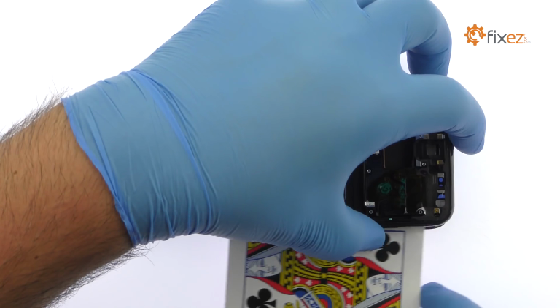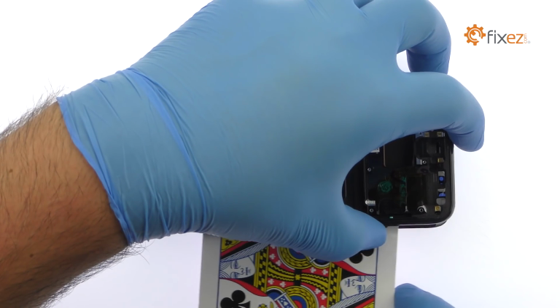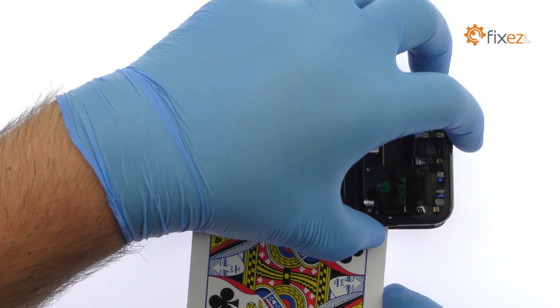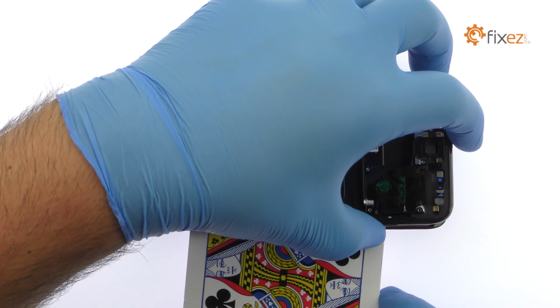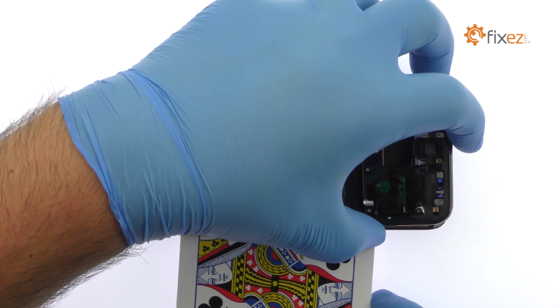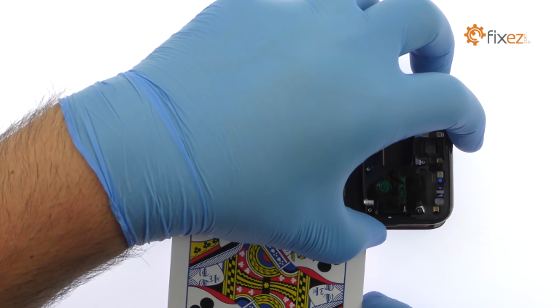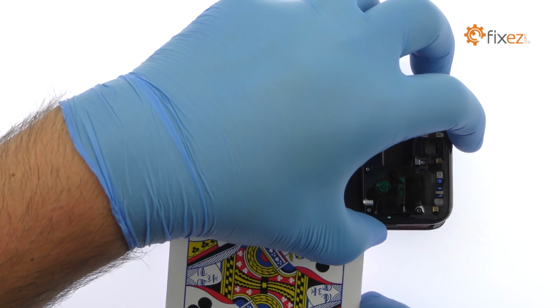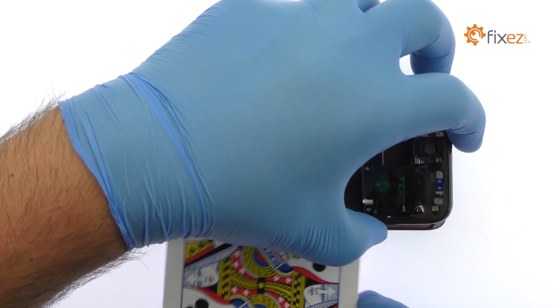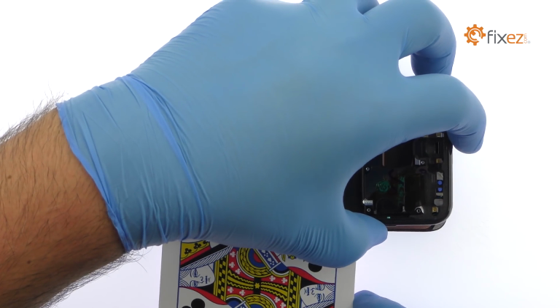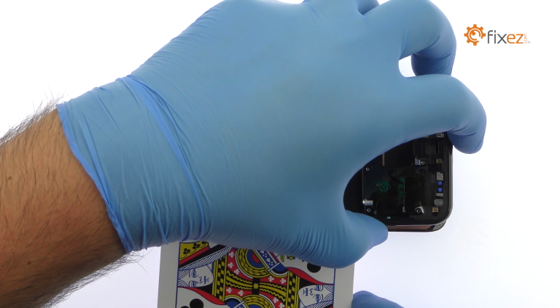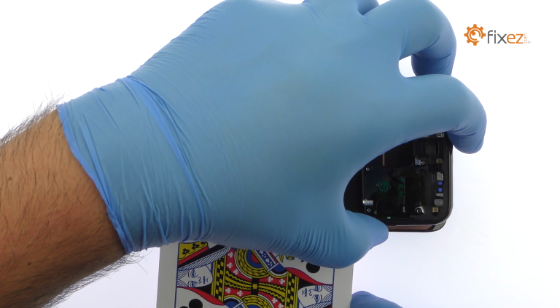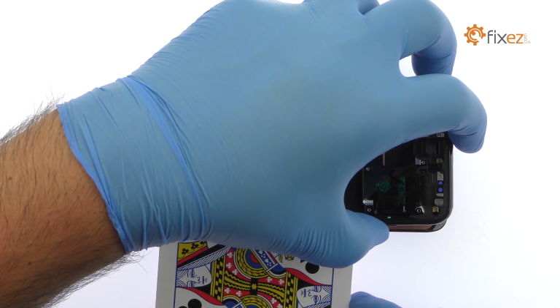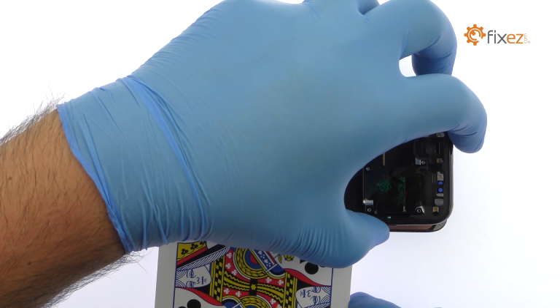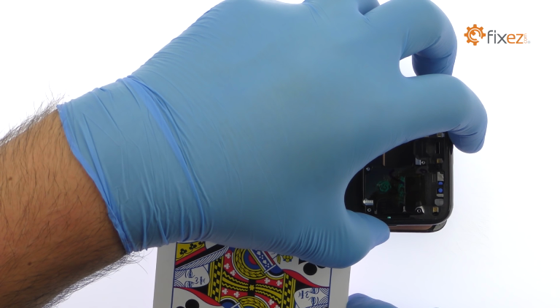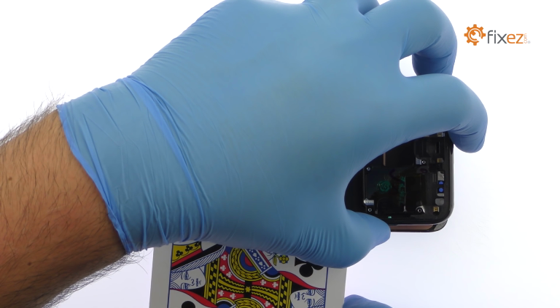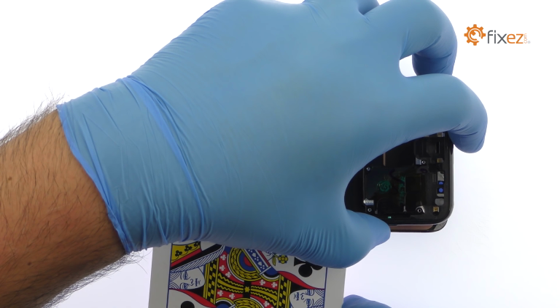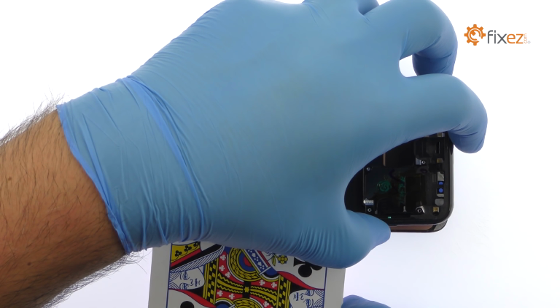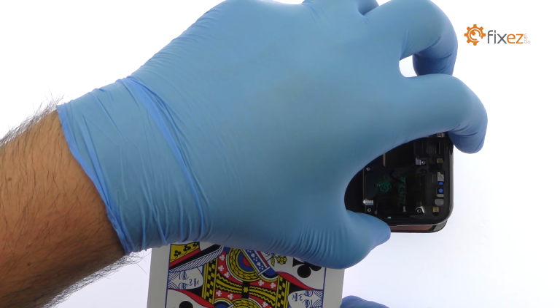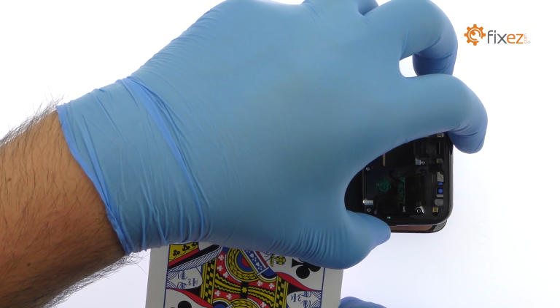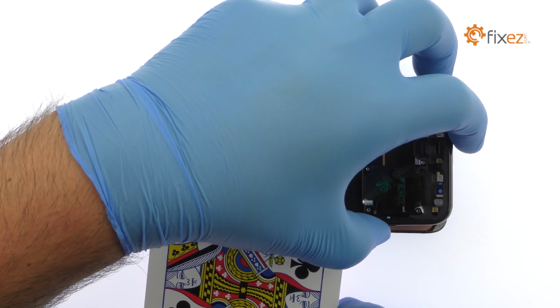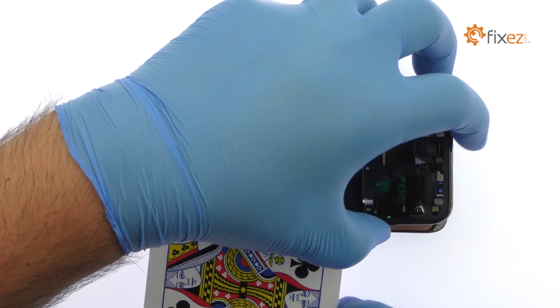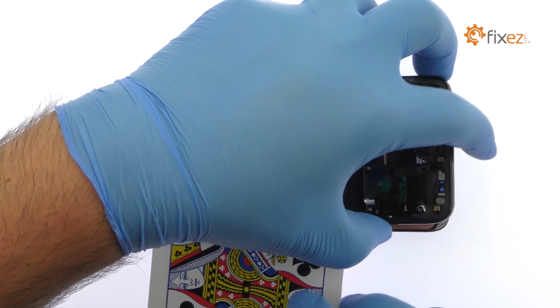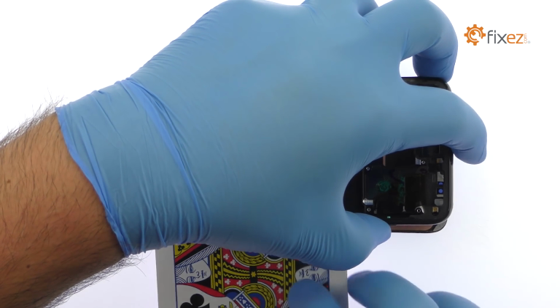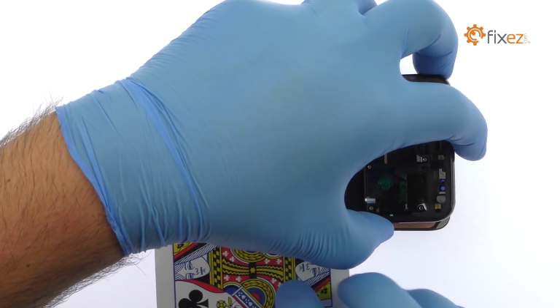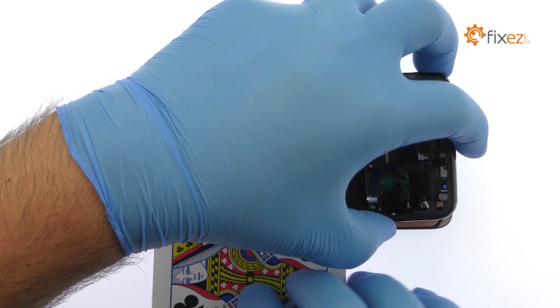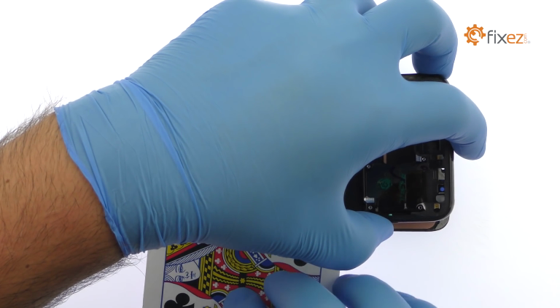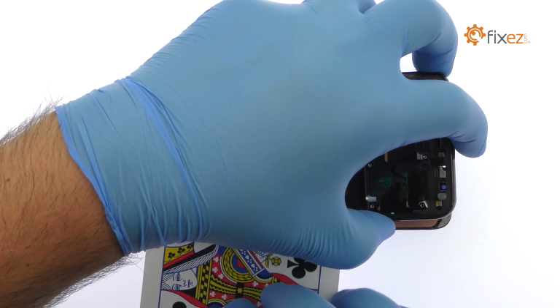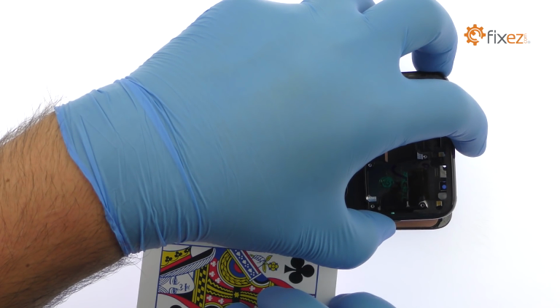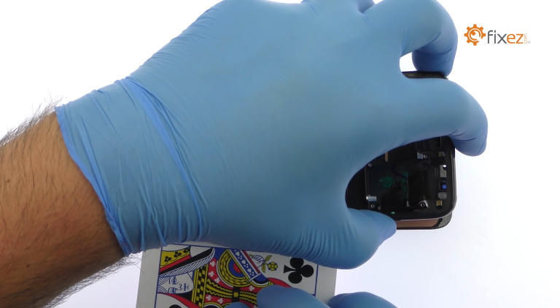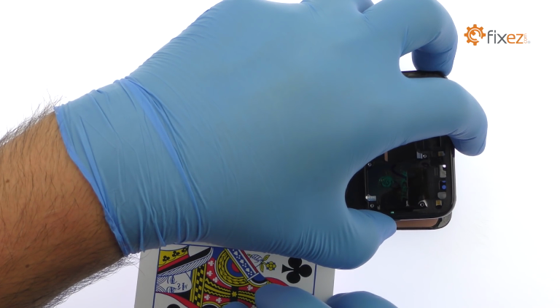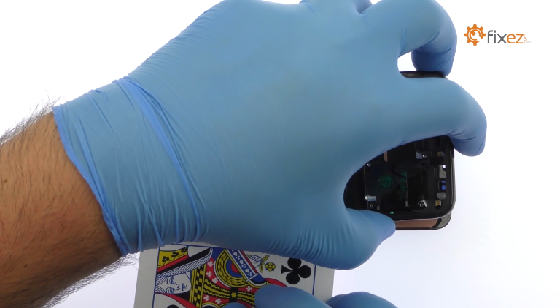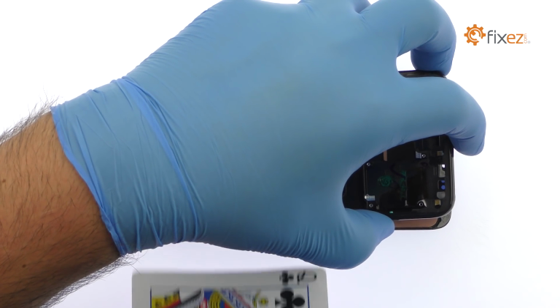Once you have sliced through the adhesive, be mindful of the display cable when decoupling the Galaxy S8 screen from the frame.